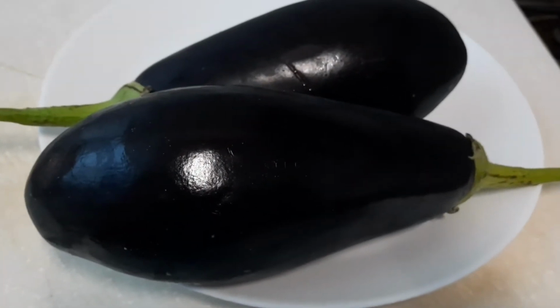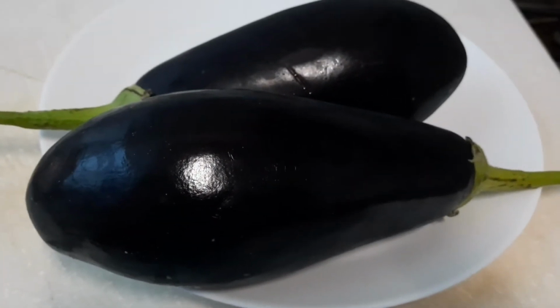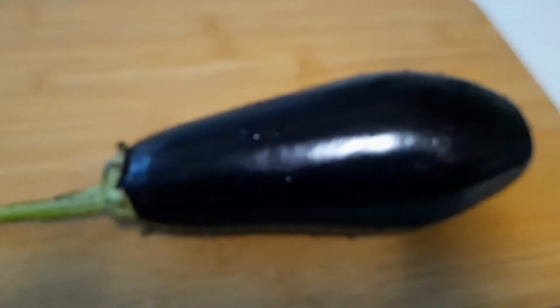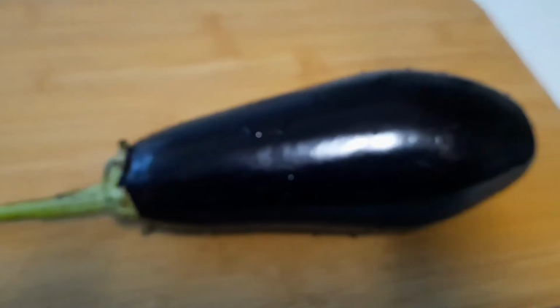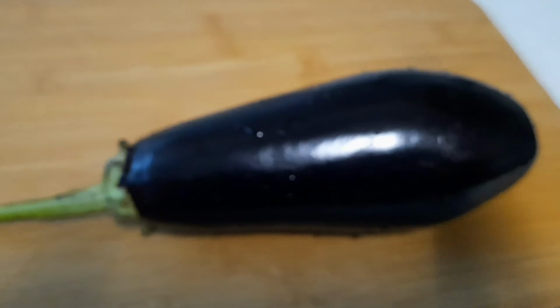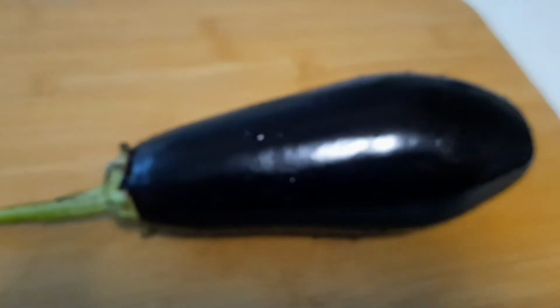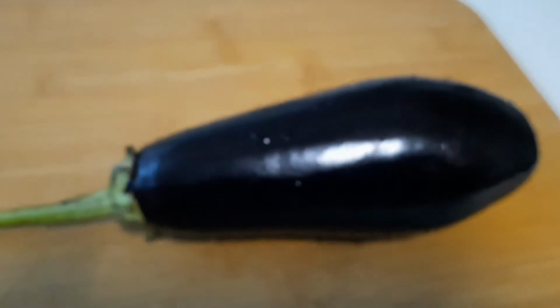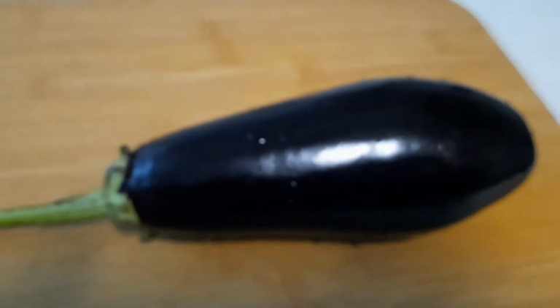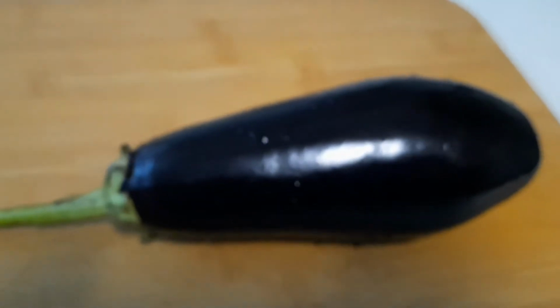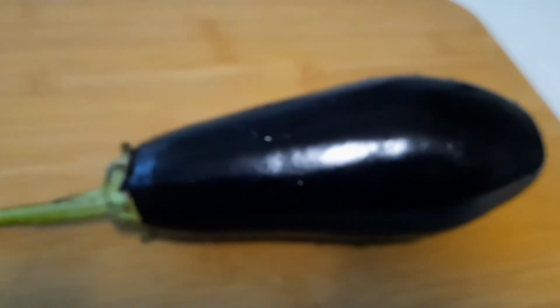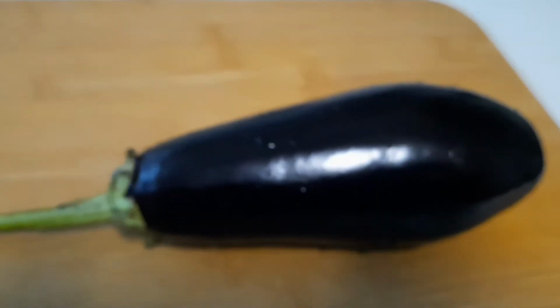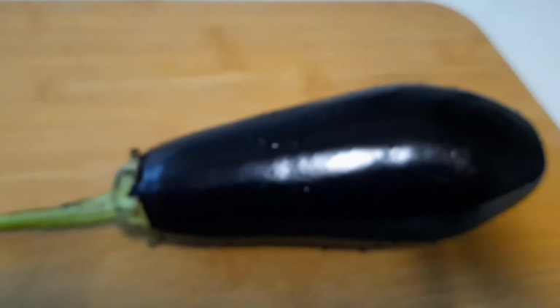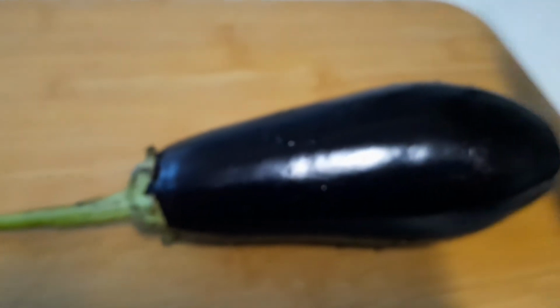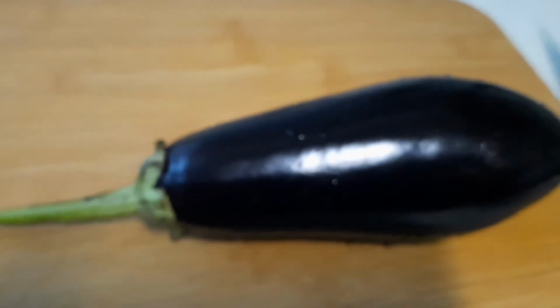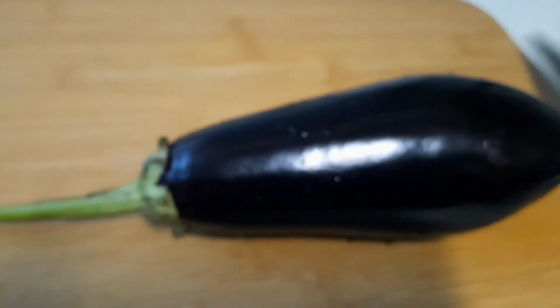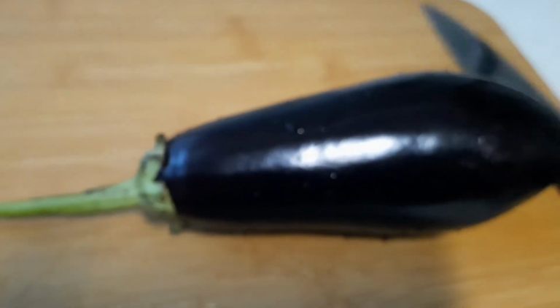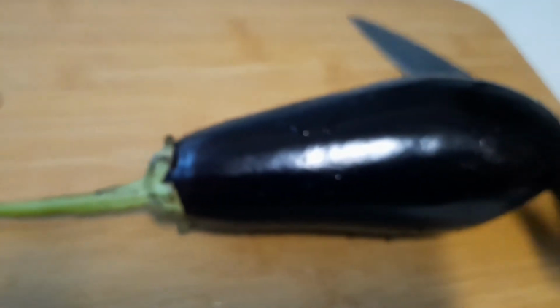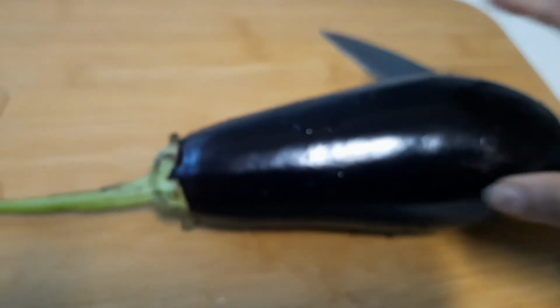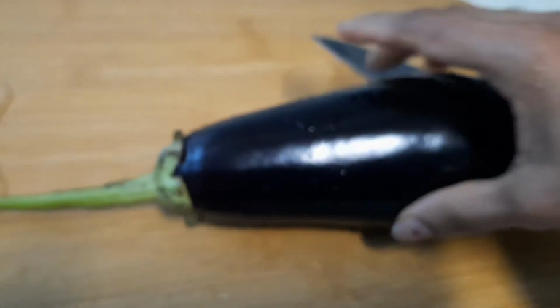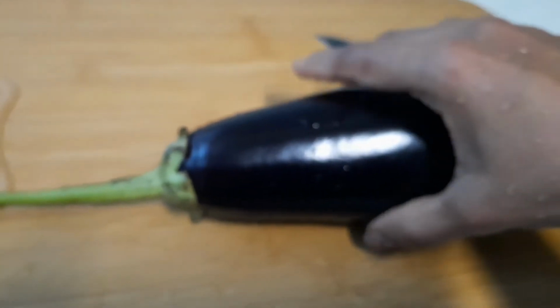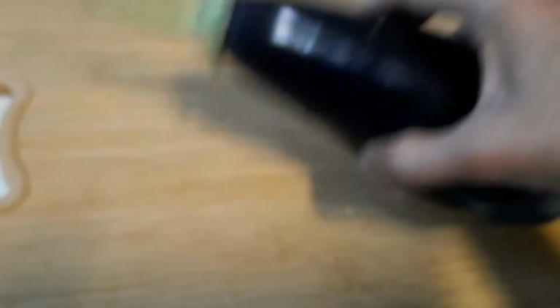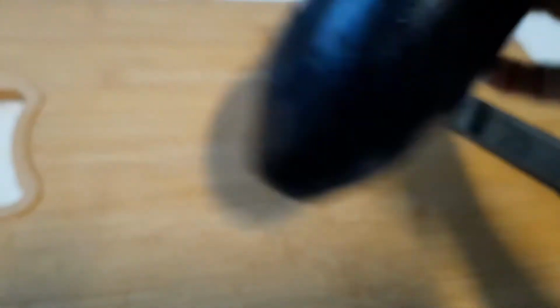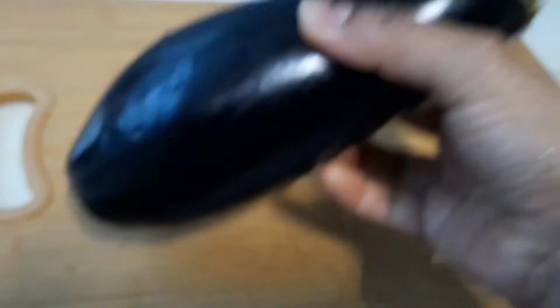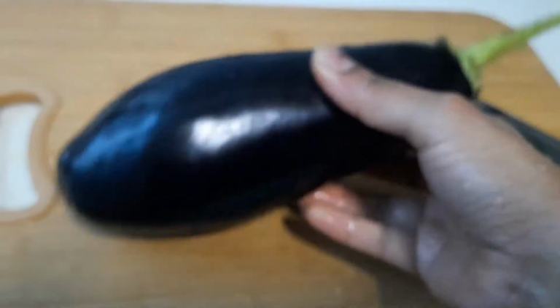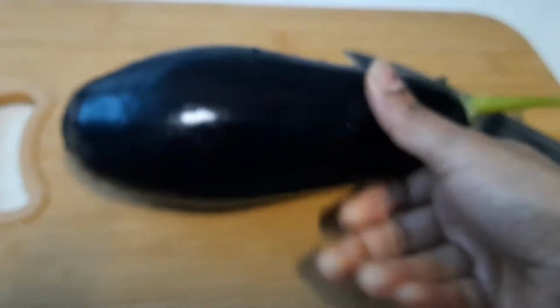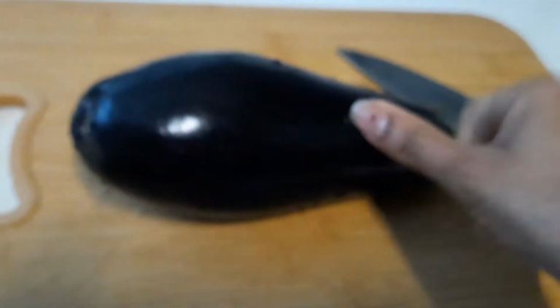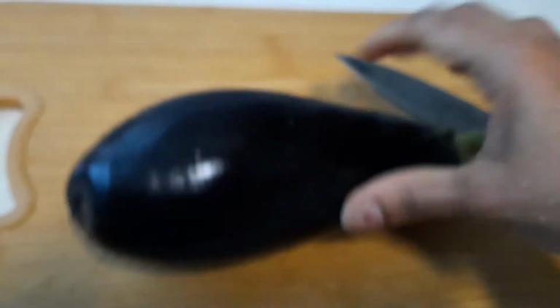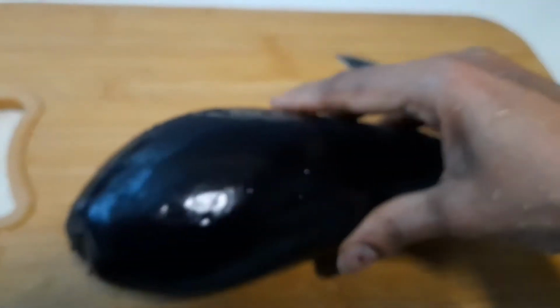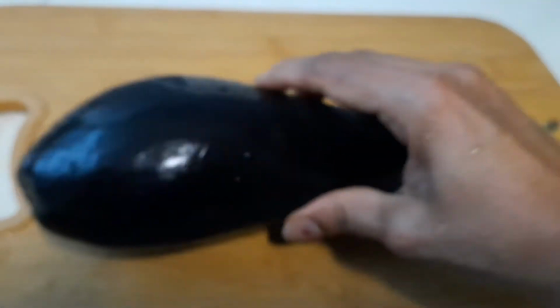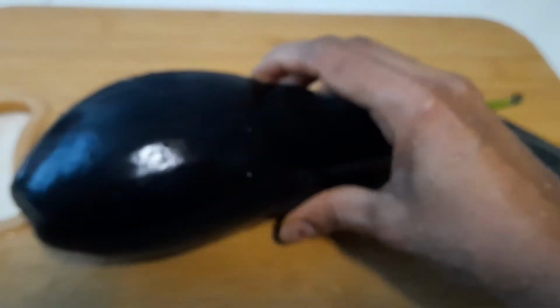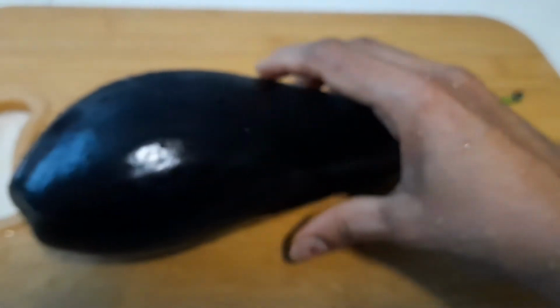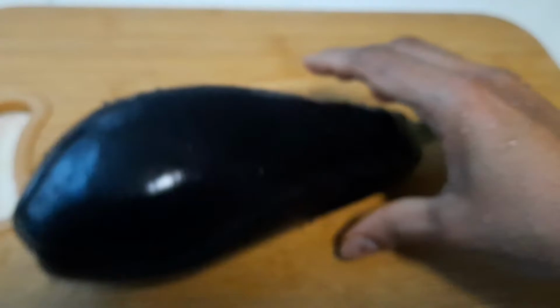Let's wash and clean. Cut into small pieces, round shape.